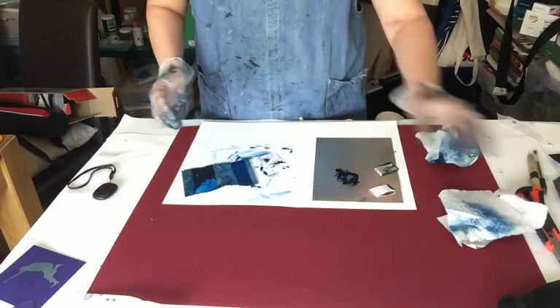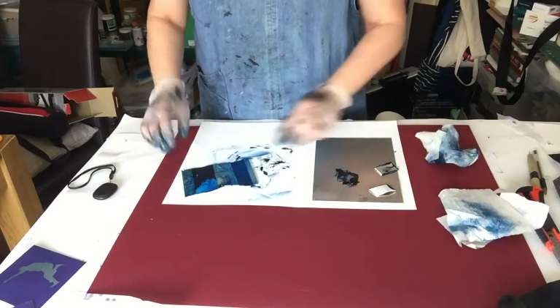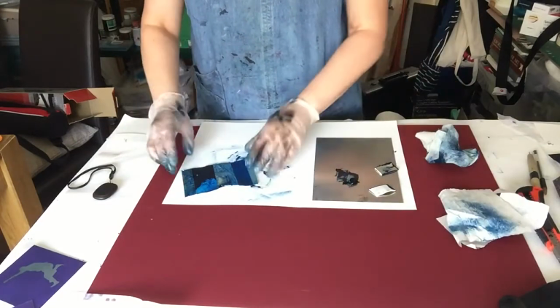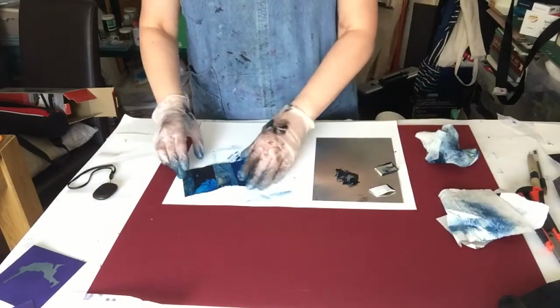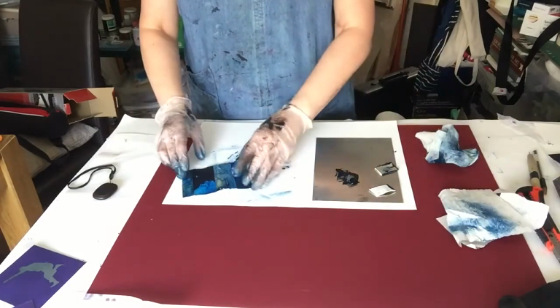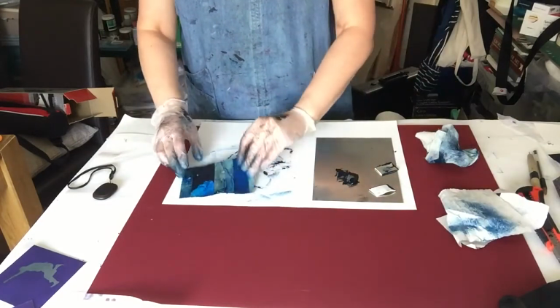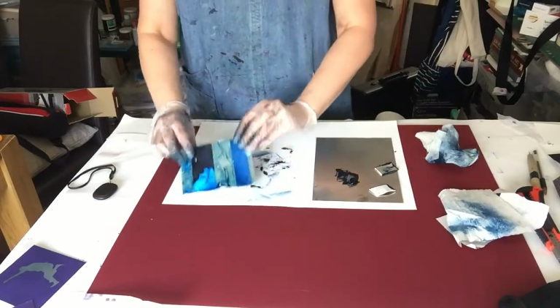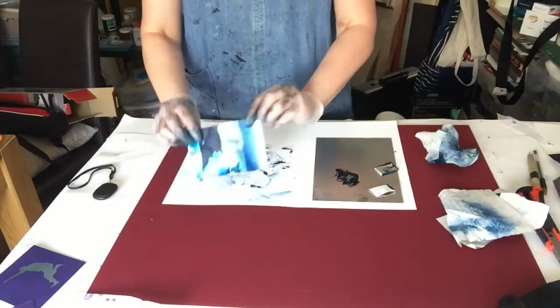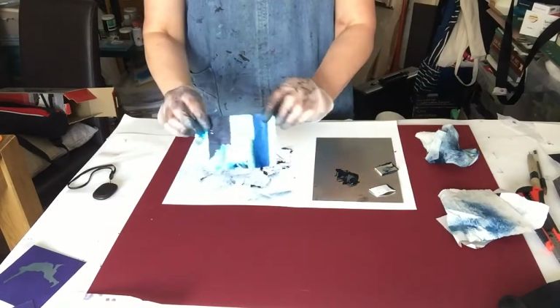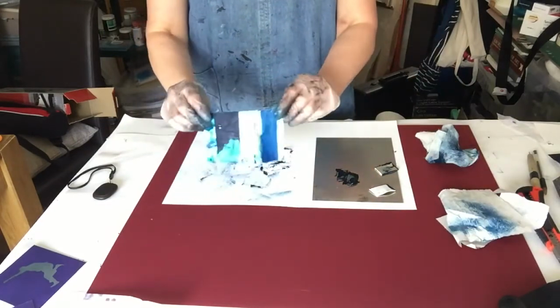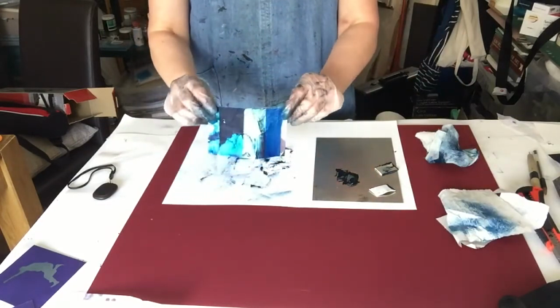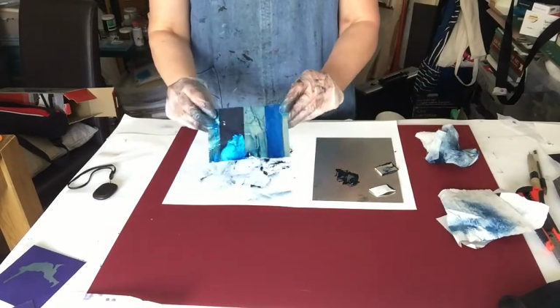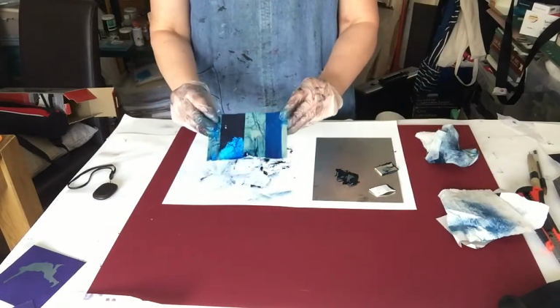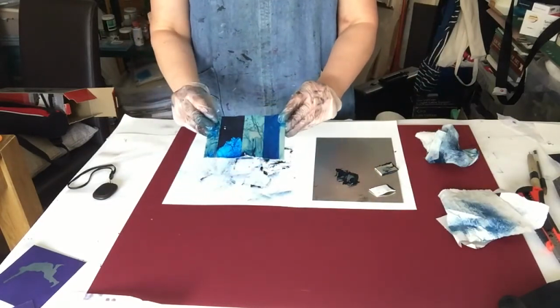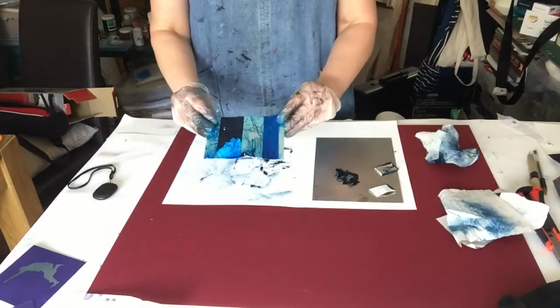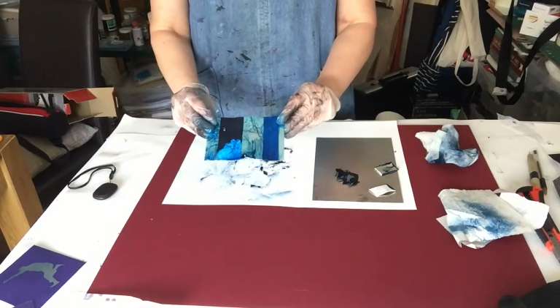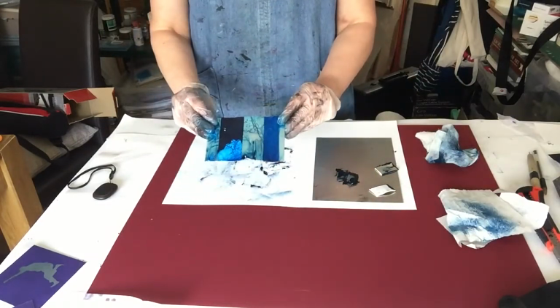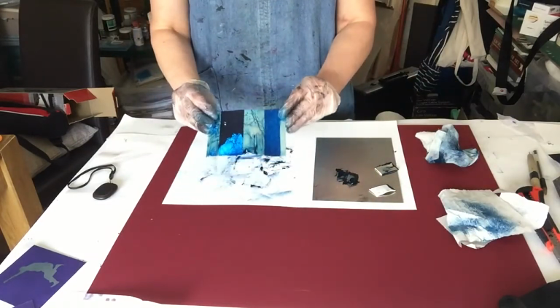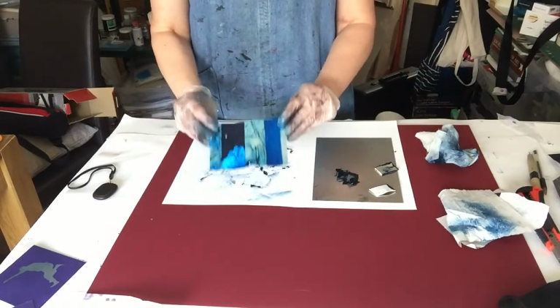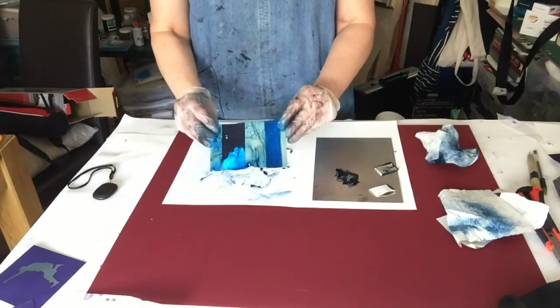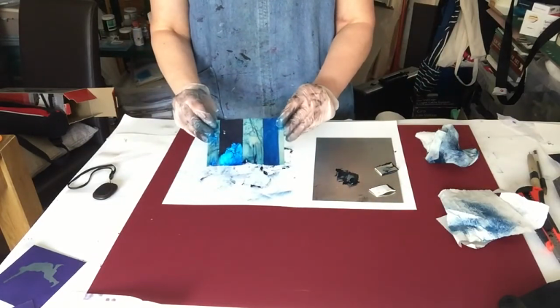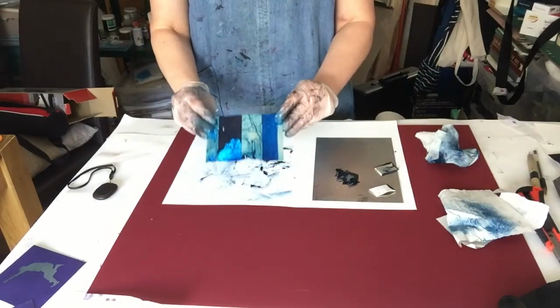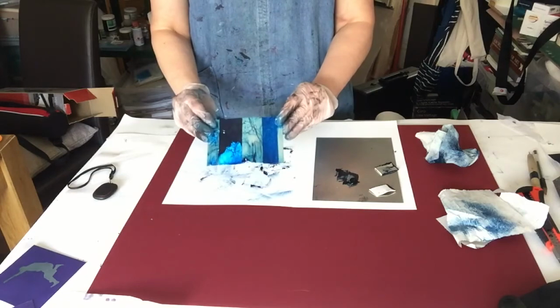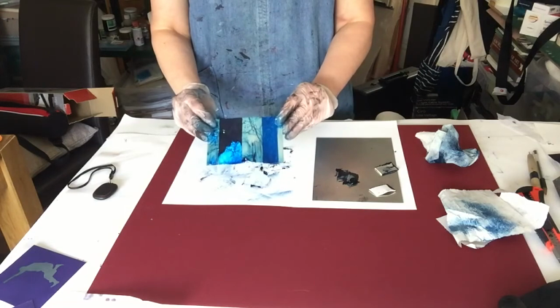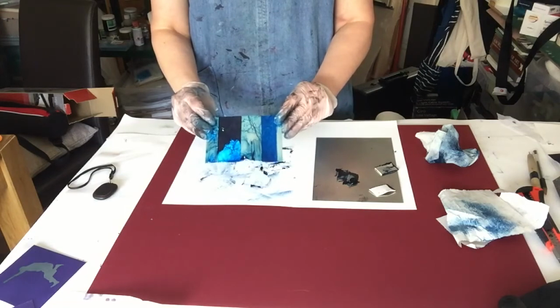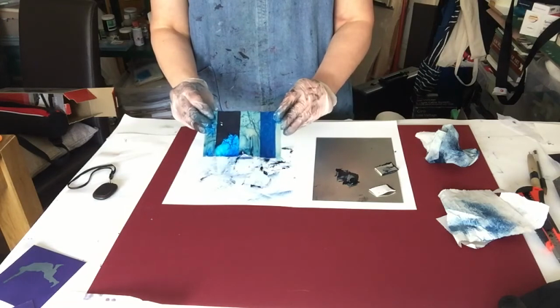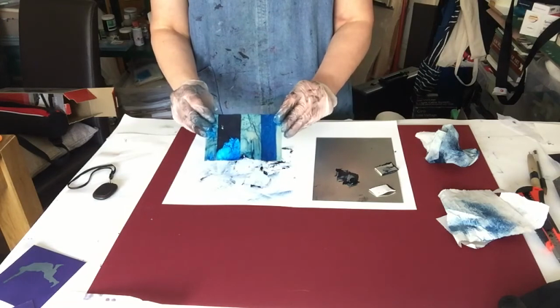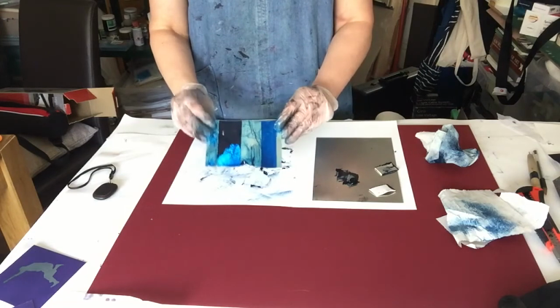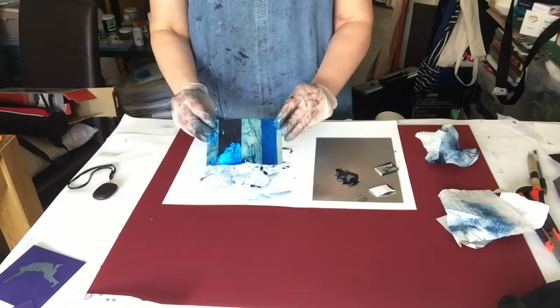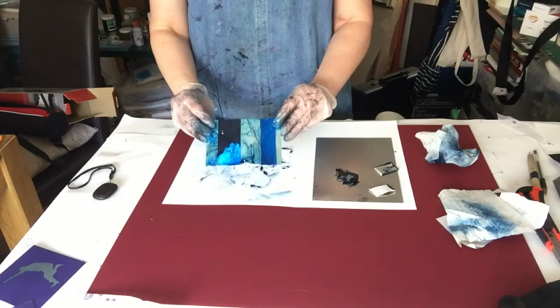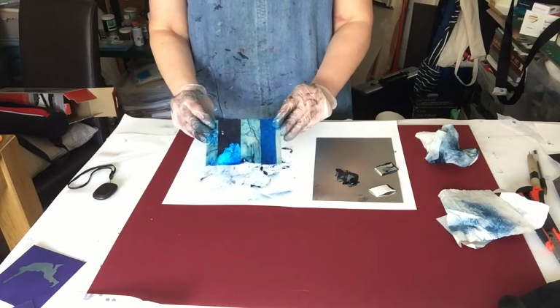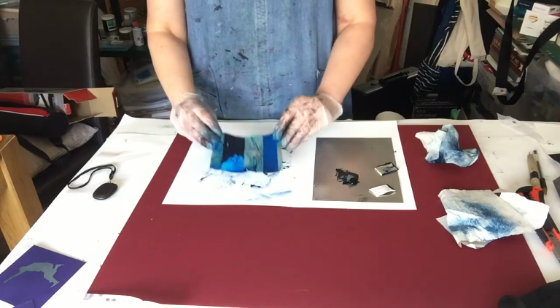And there we have it. Our plate is now inked up and ready to print. So I'm going to go over to the etching press now.